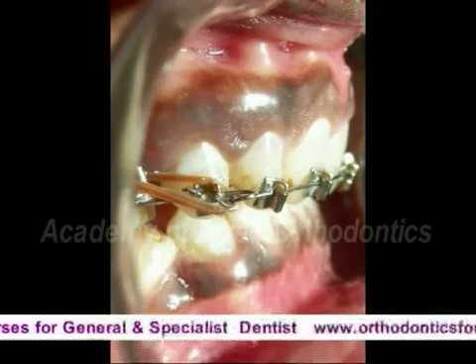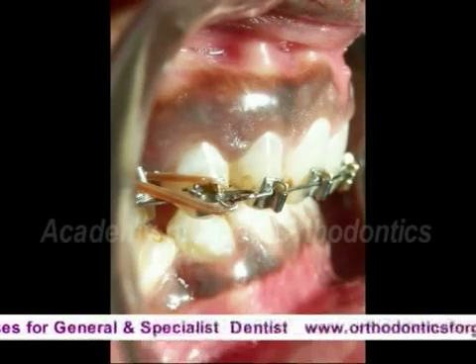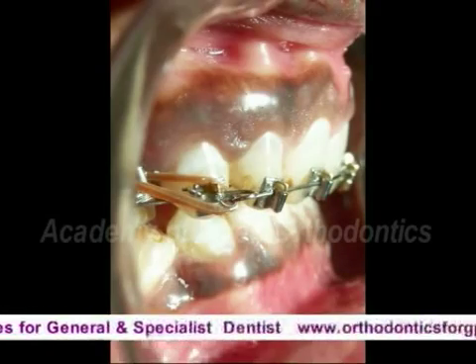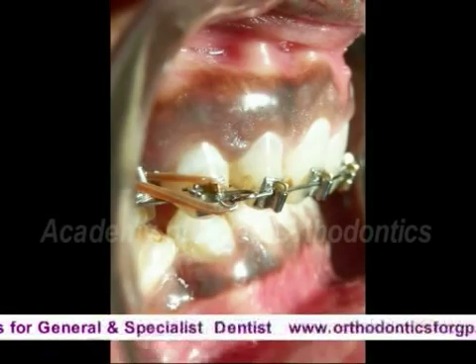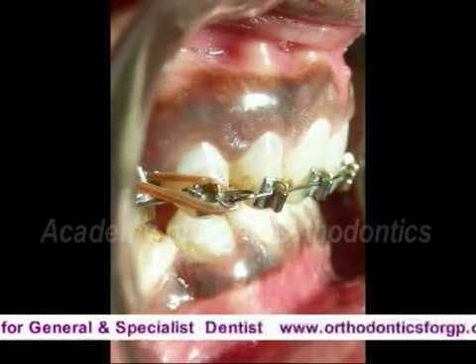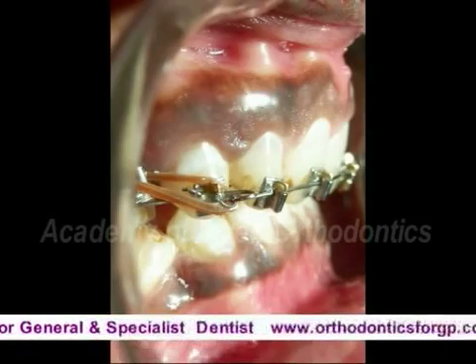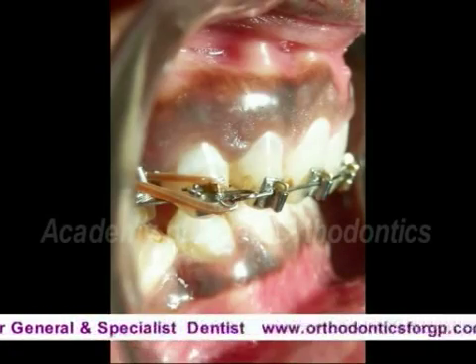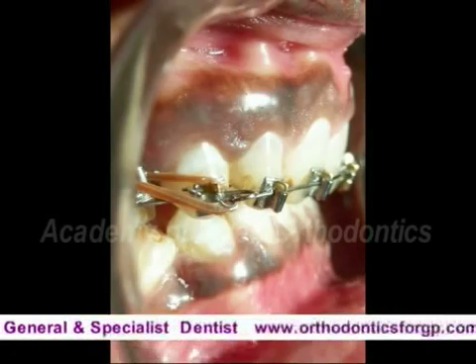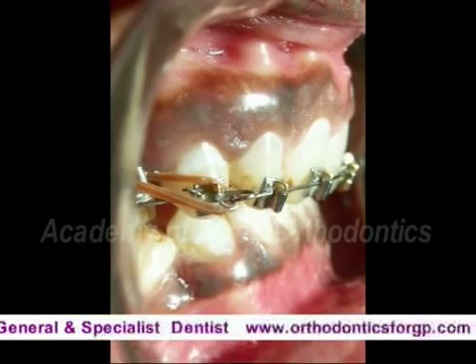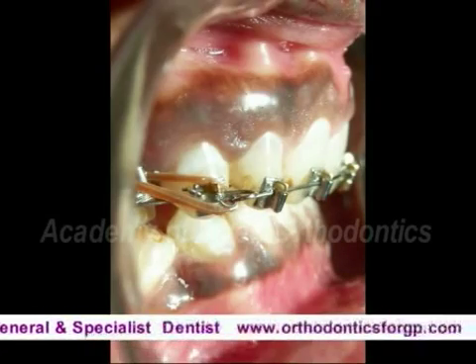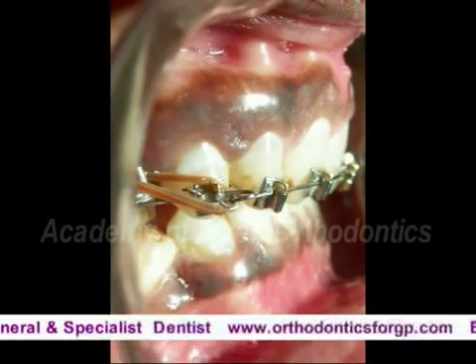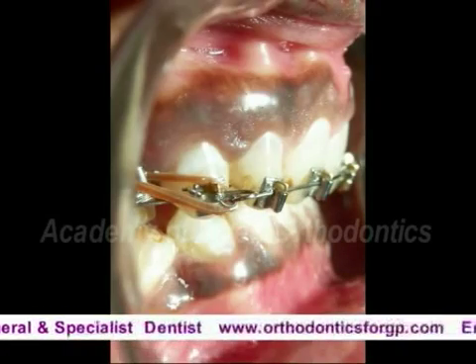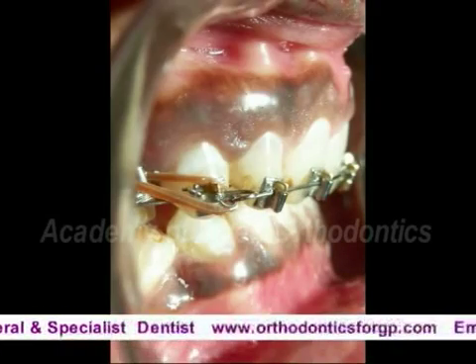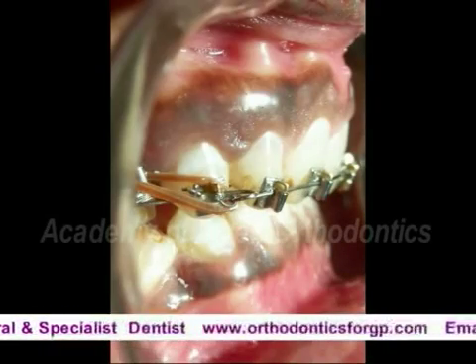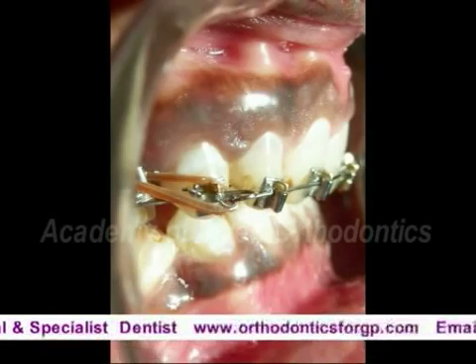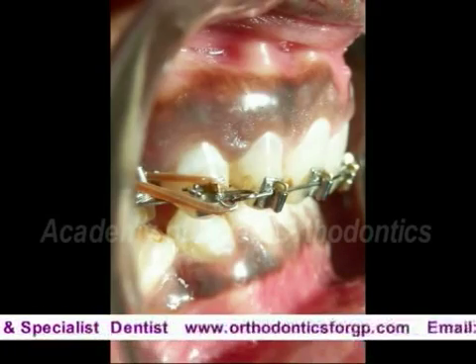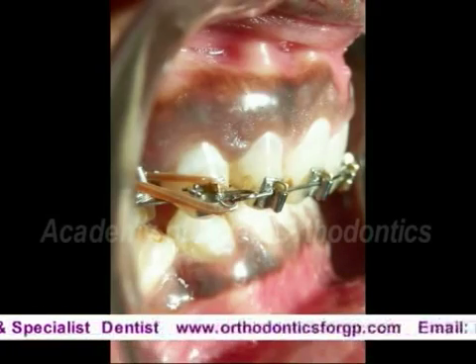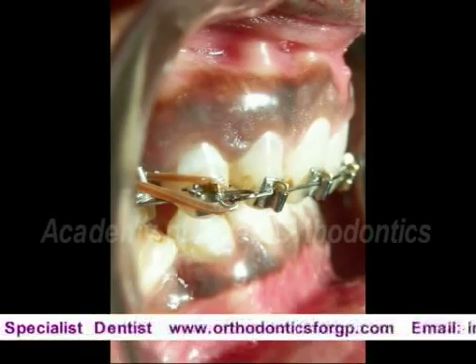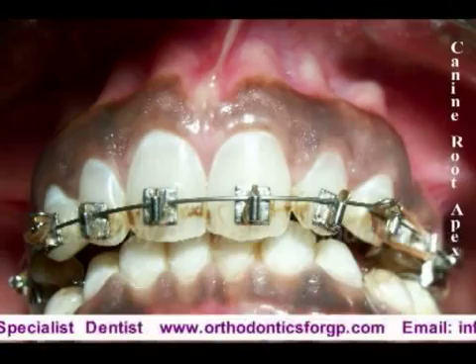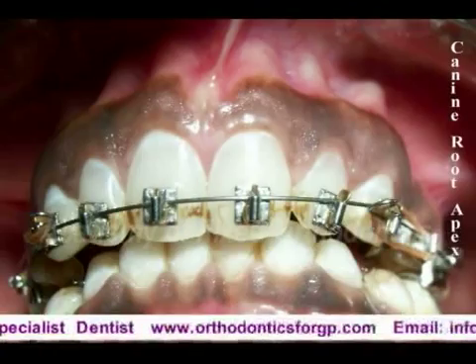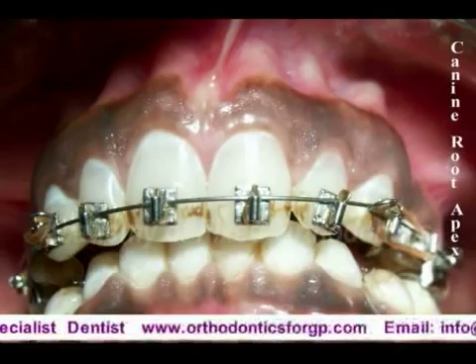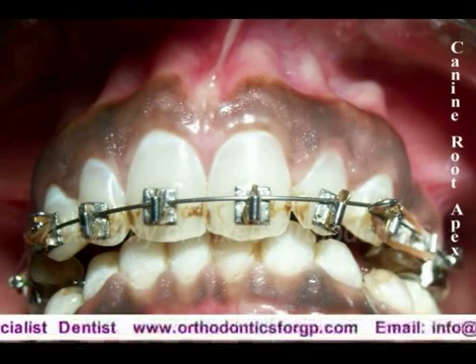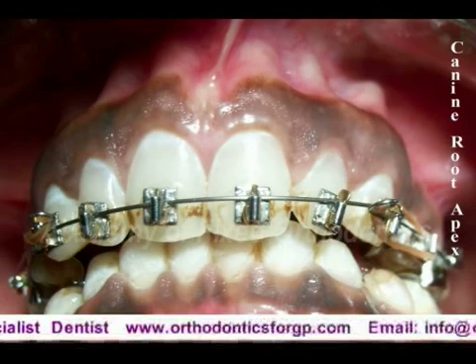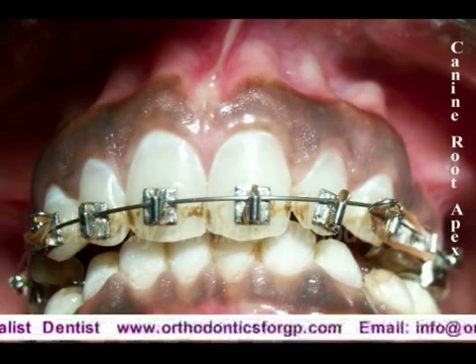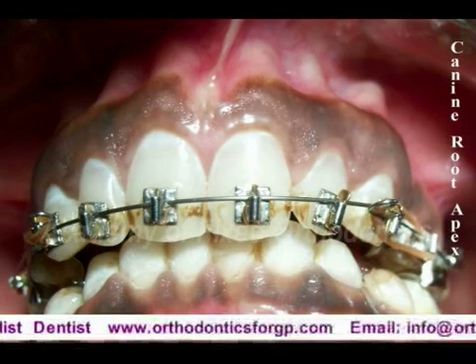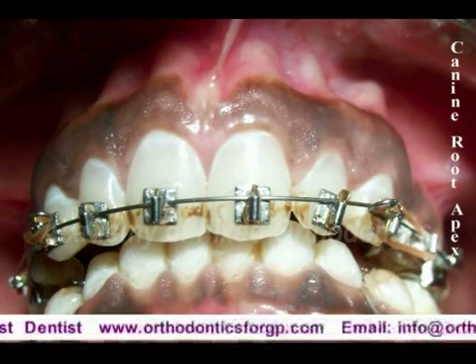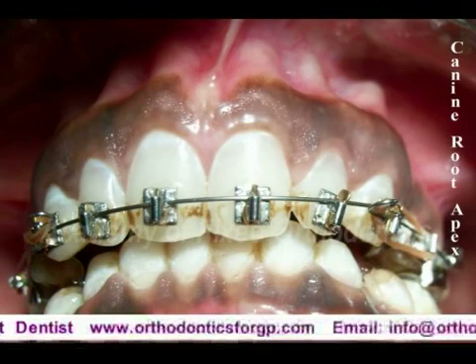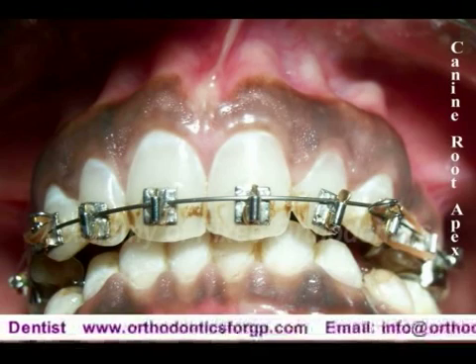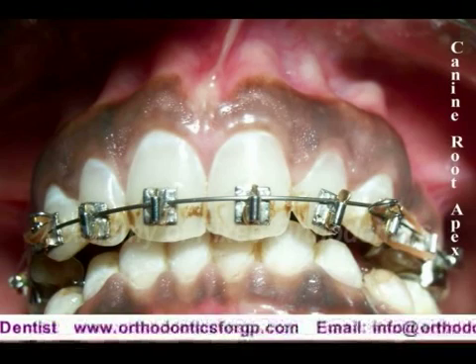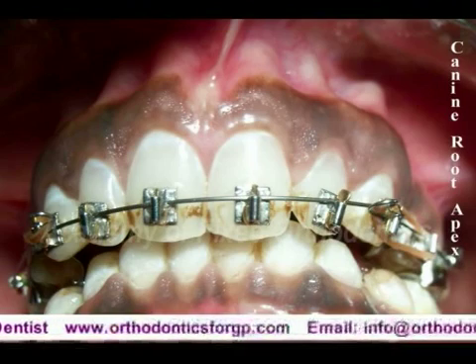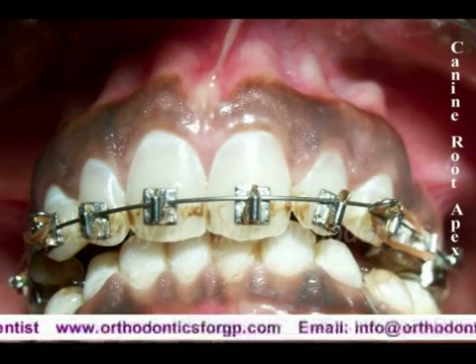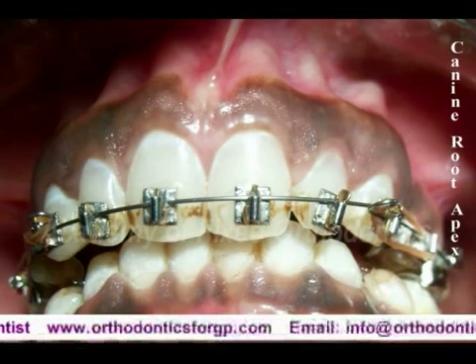This is the BEX at stage 2. Now for correction of torque you have to go for stage 3.